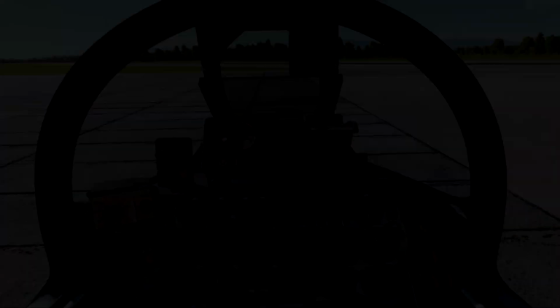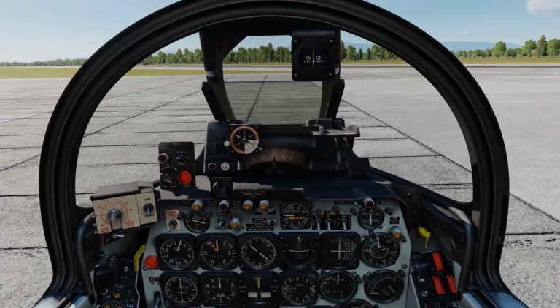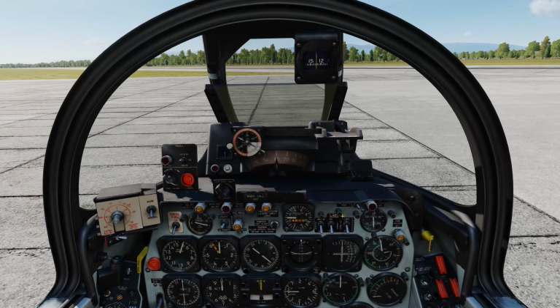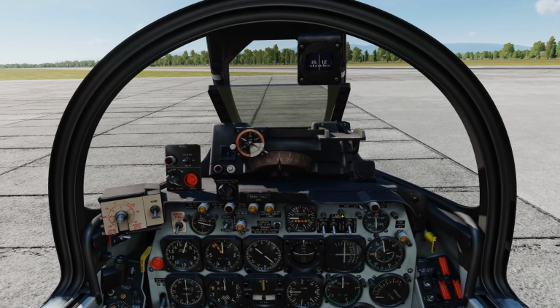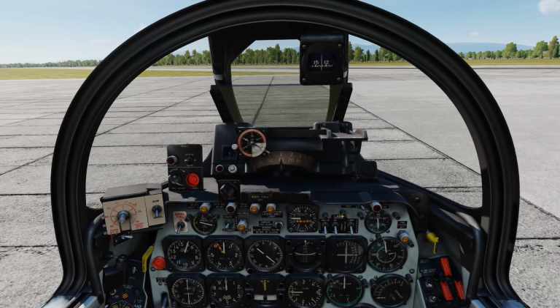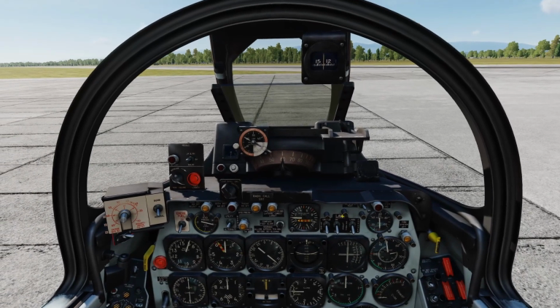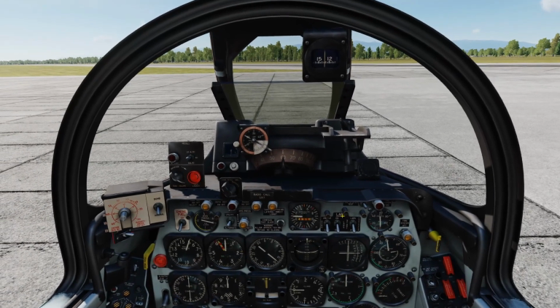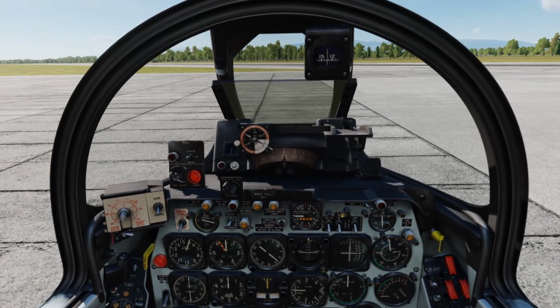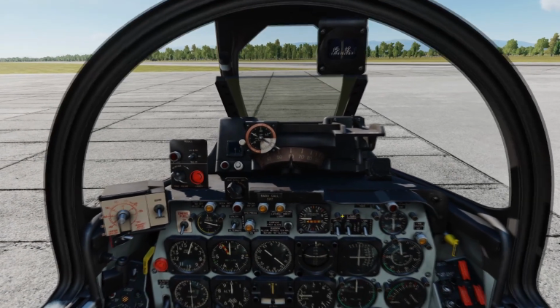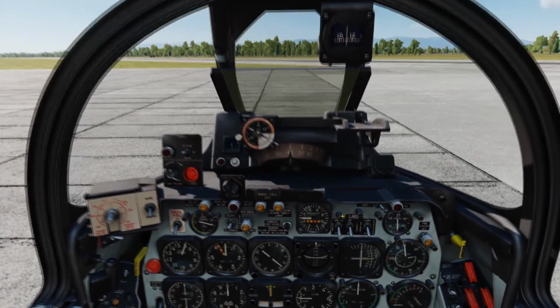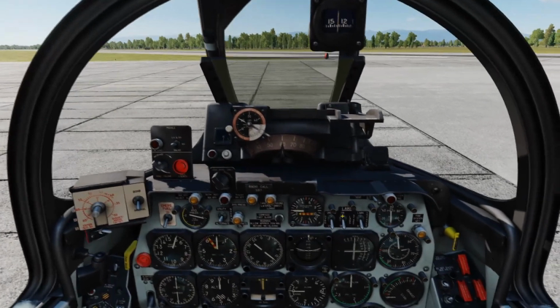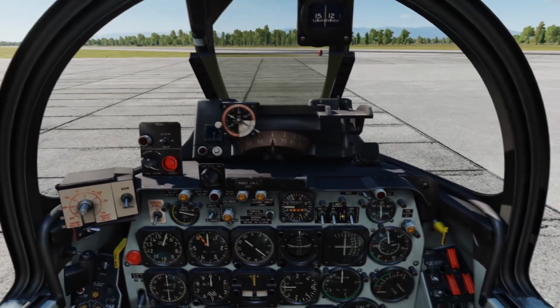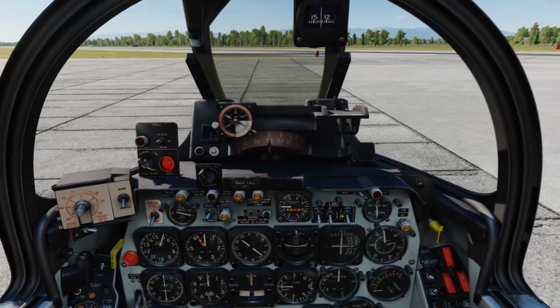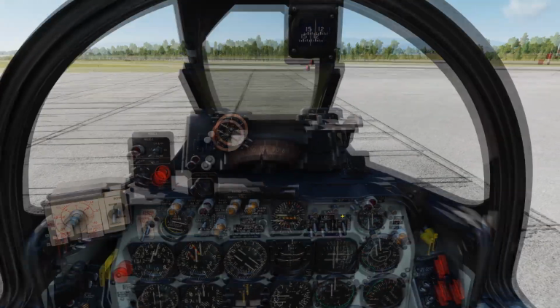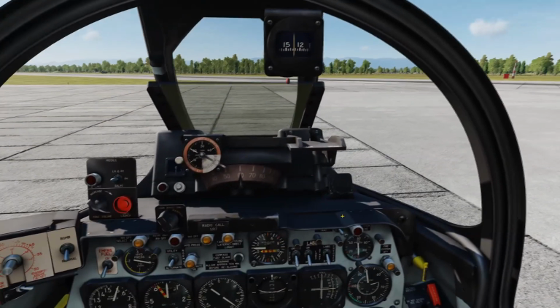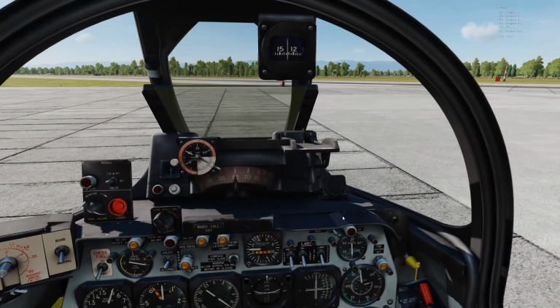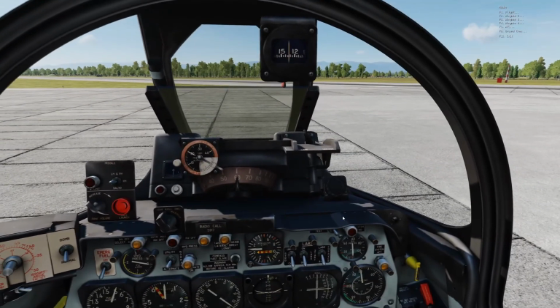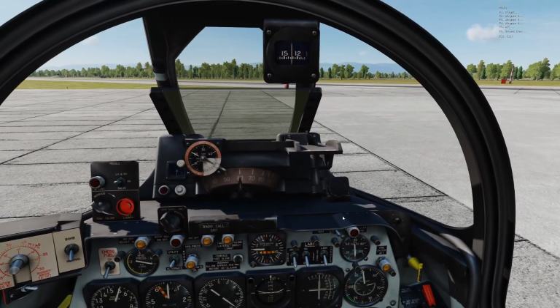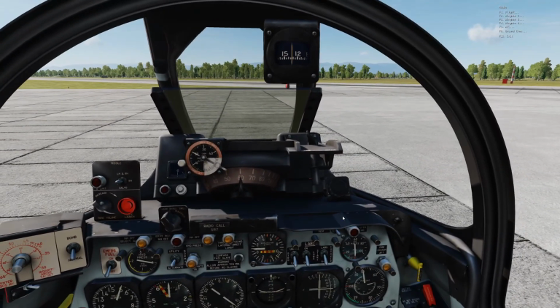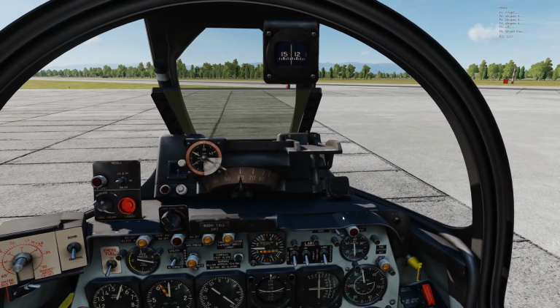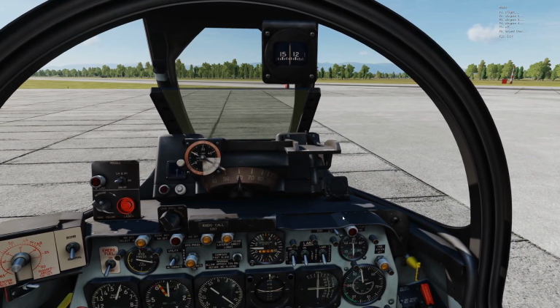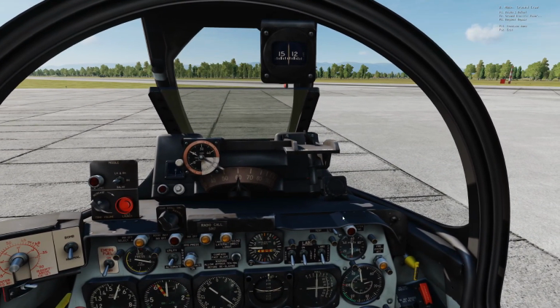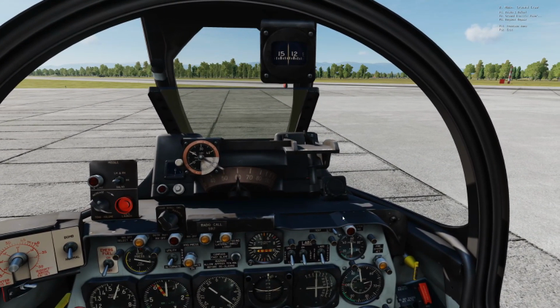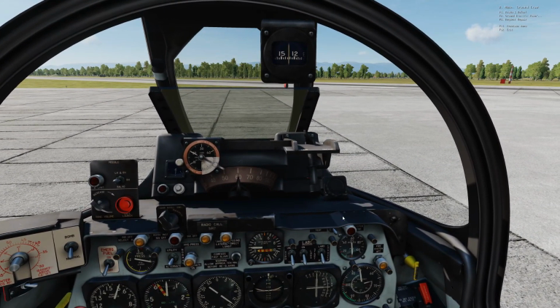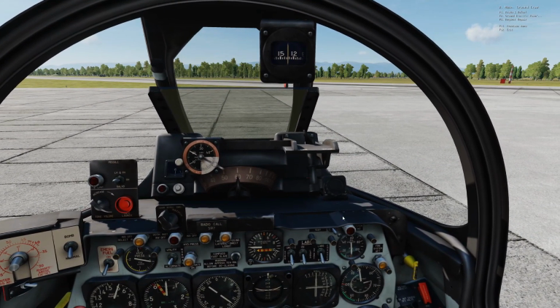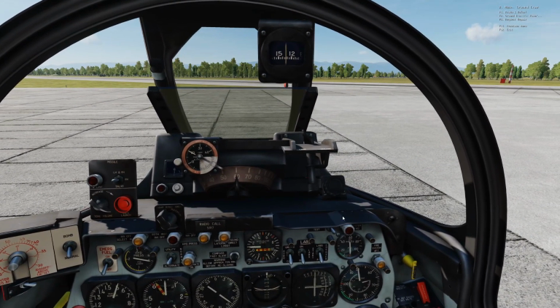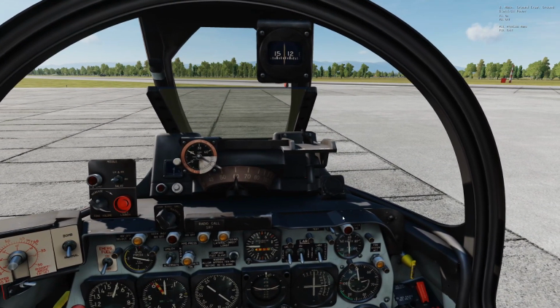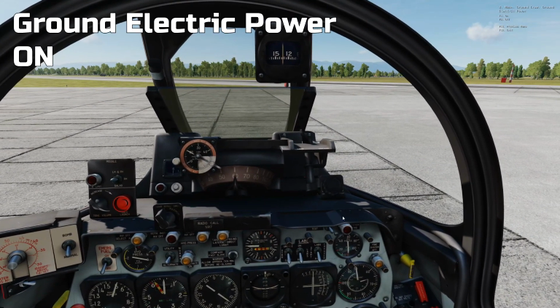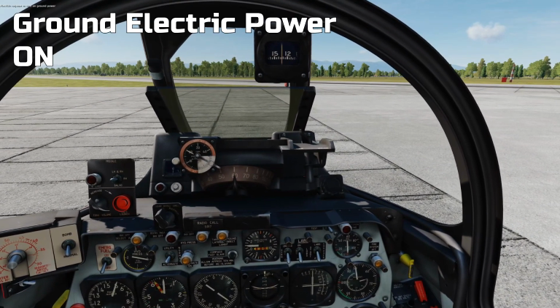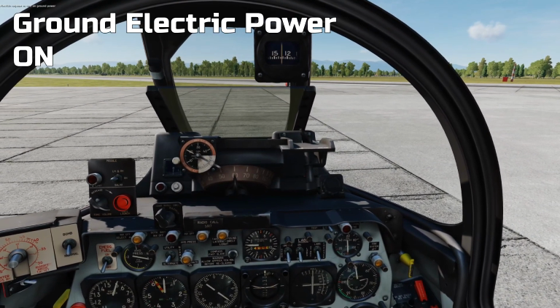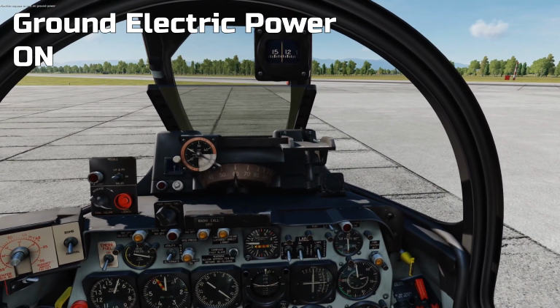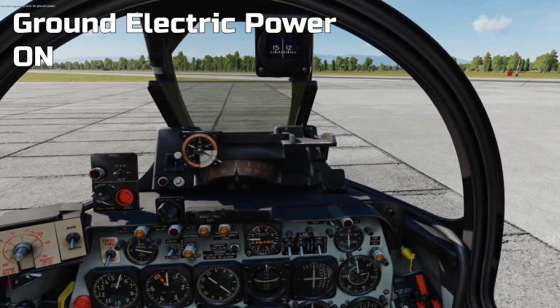Right then, let's get cracking. First thing you need to do in the F-86 is talk to the ground crew and say: turn on the ground electric power.